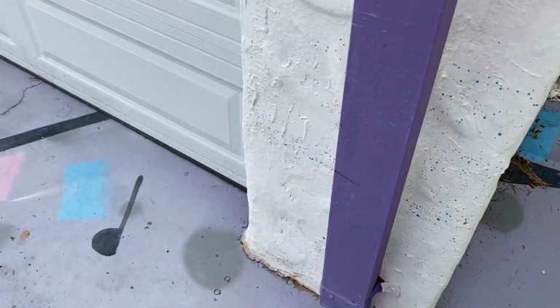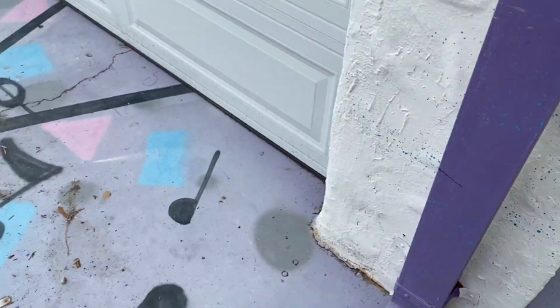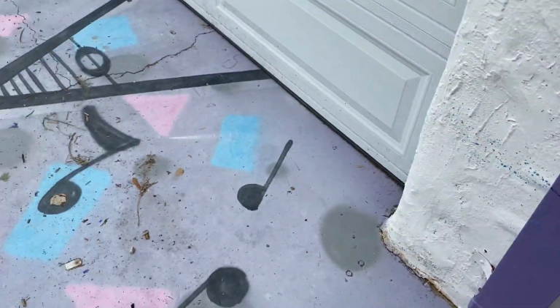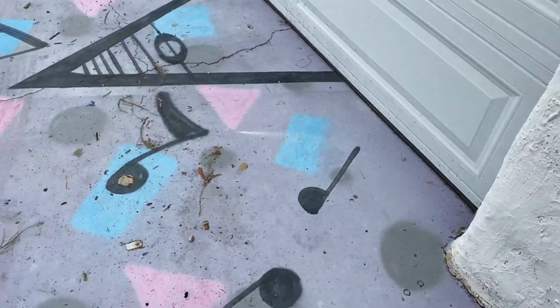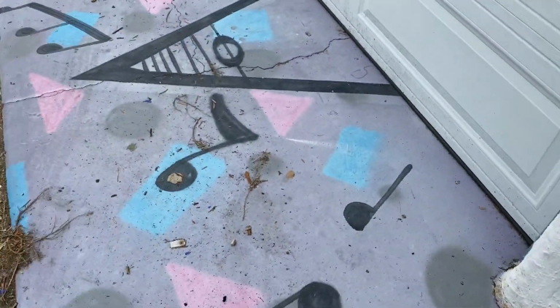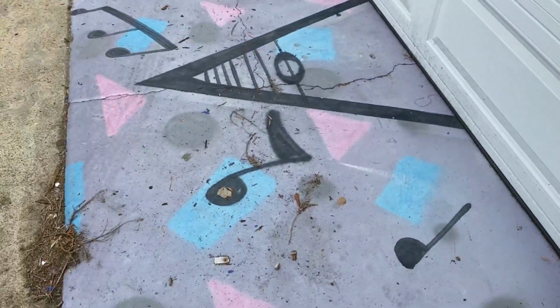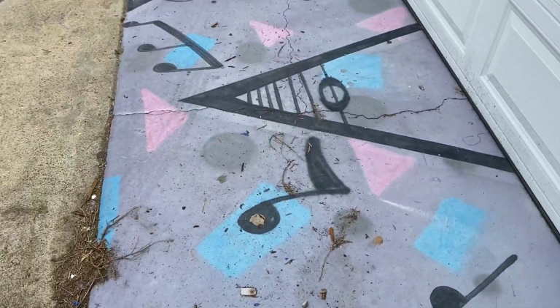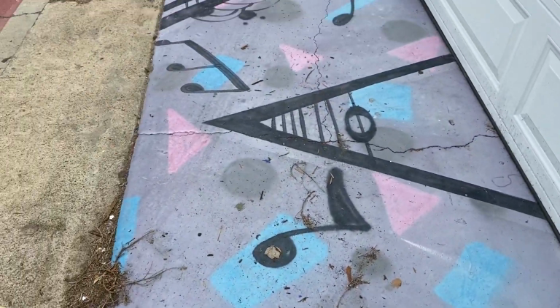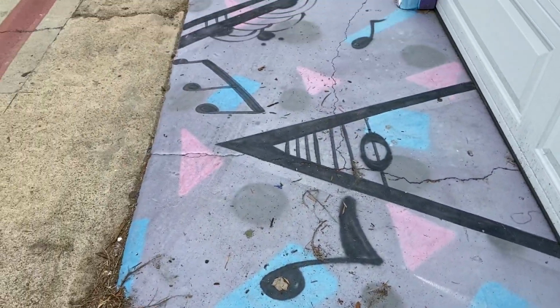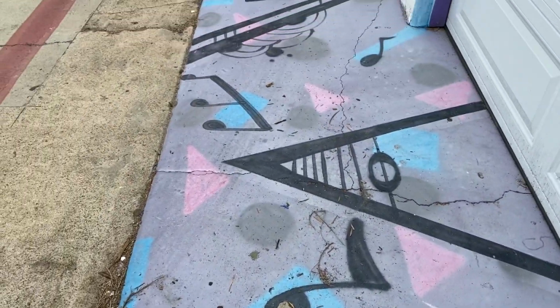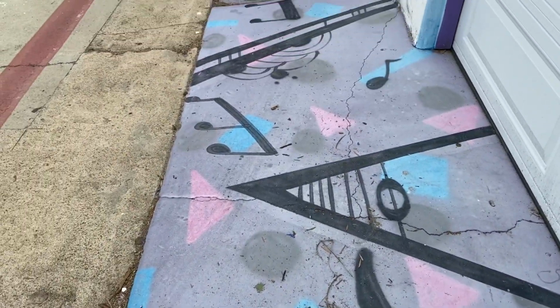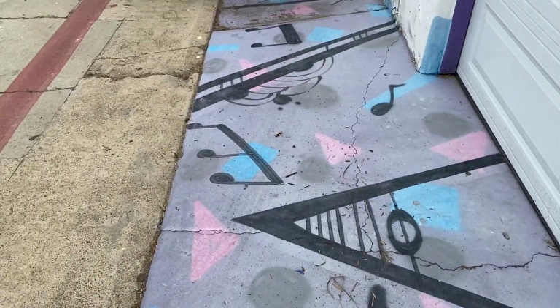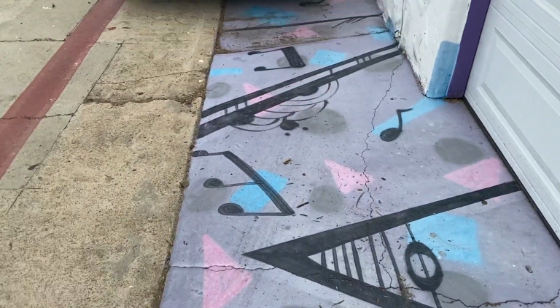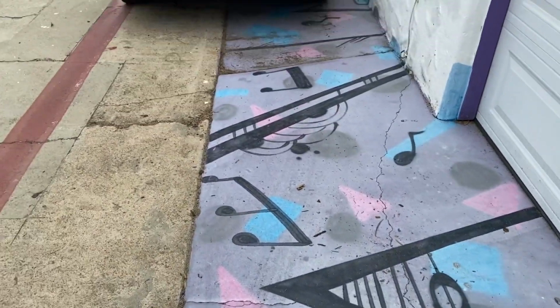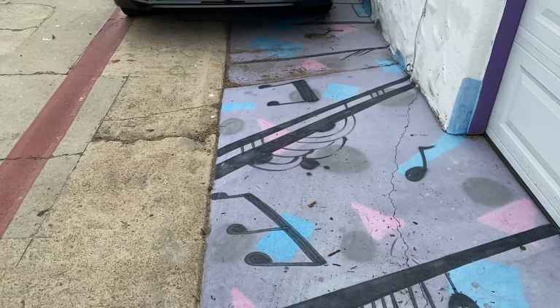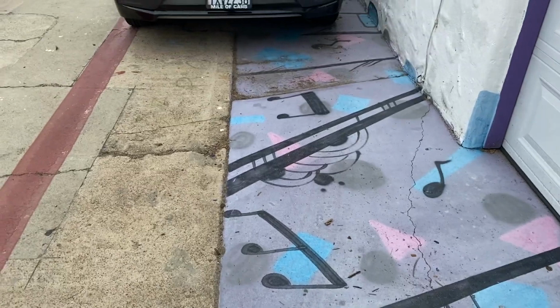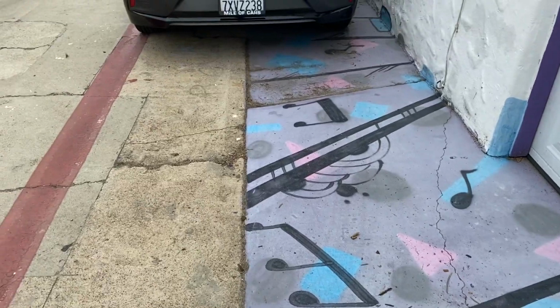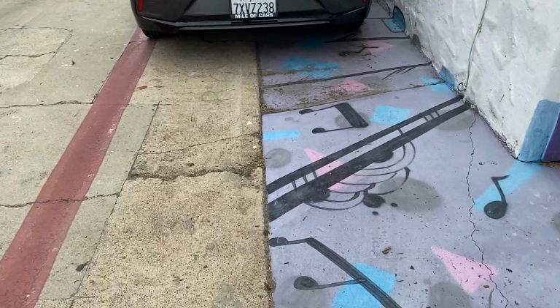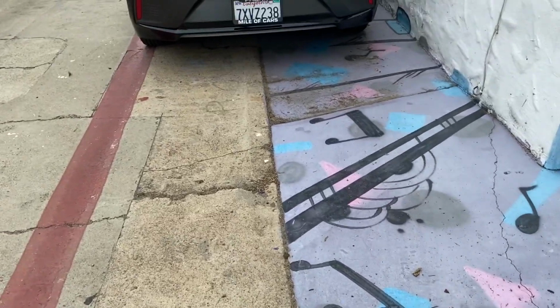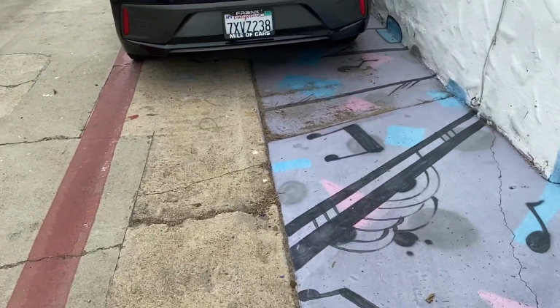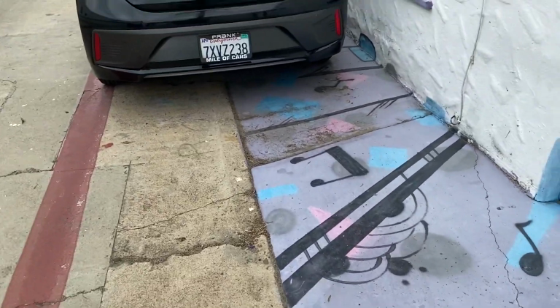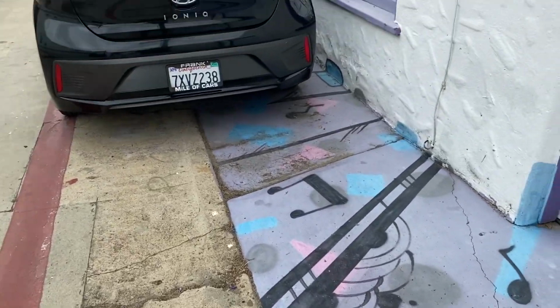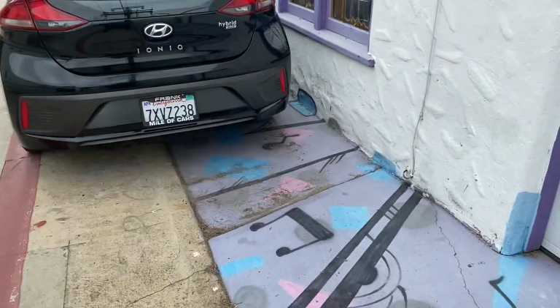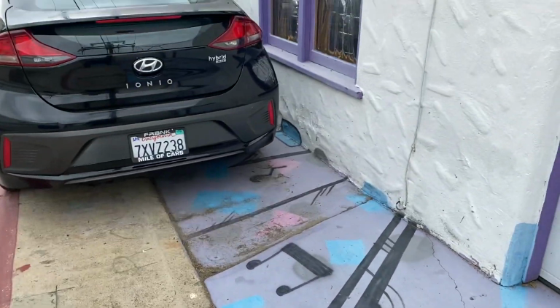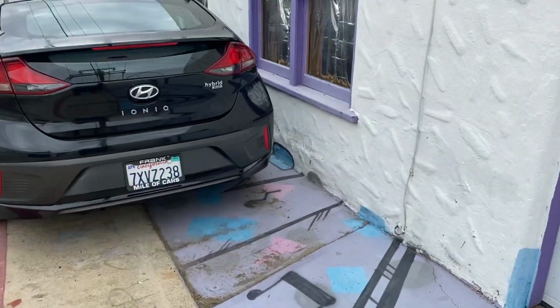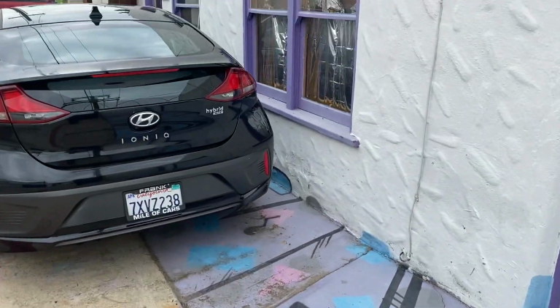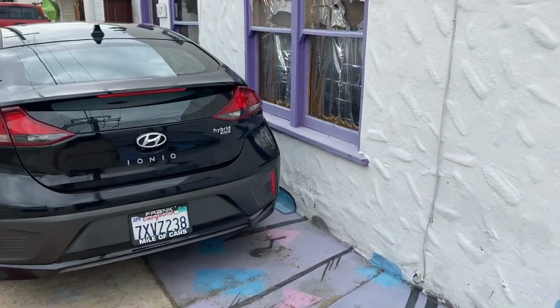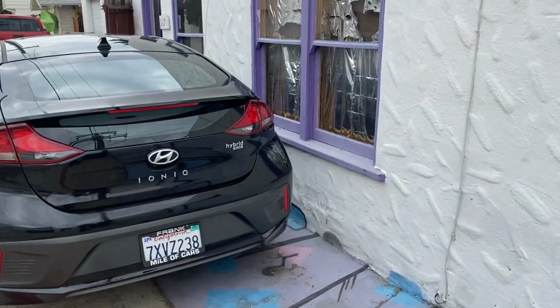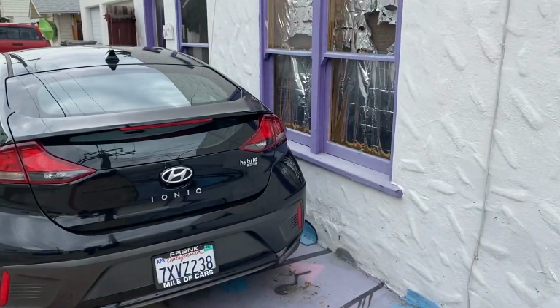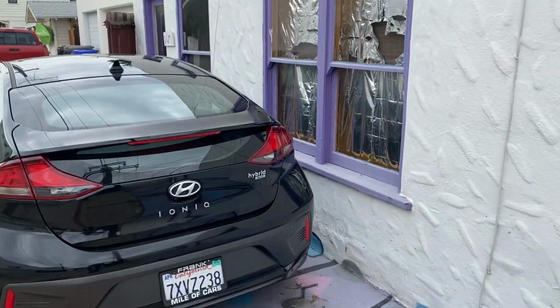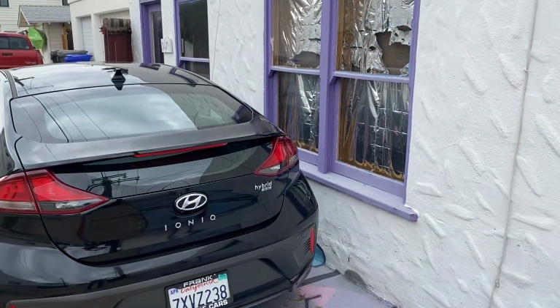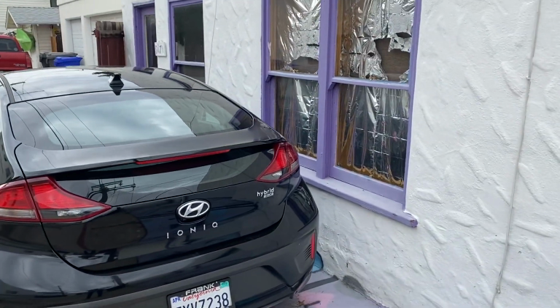That's kind of cool. The lady is an artist who lives here. Very nice.